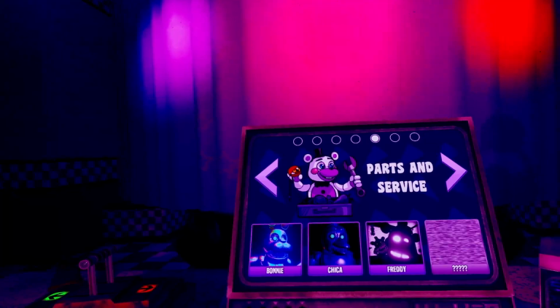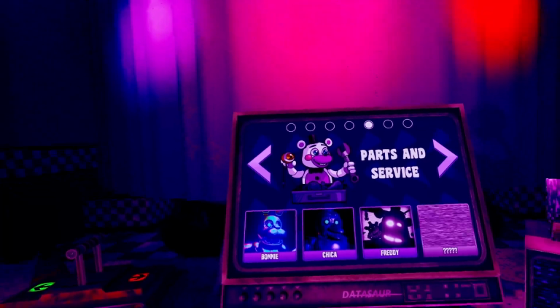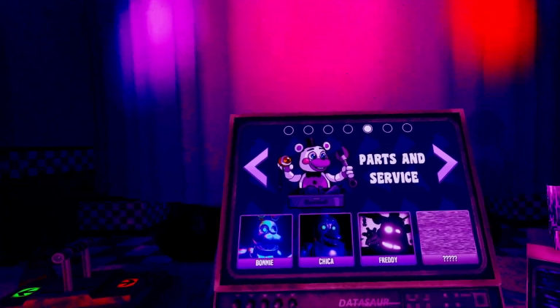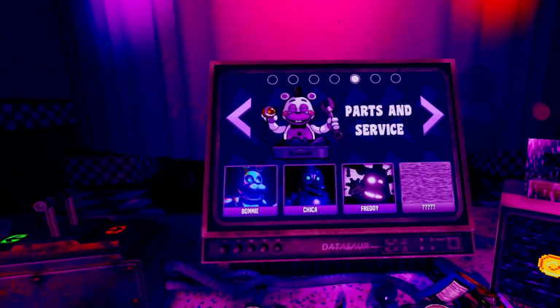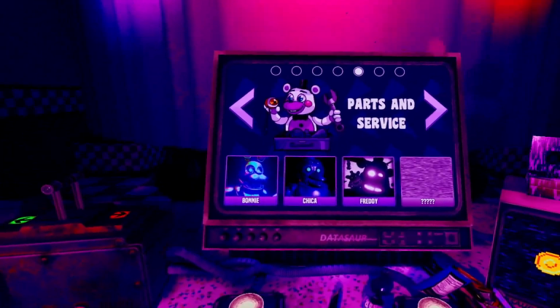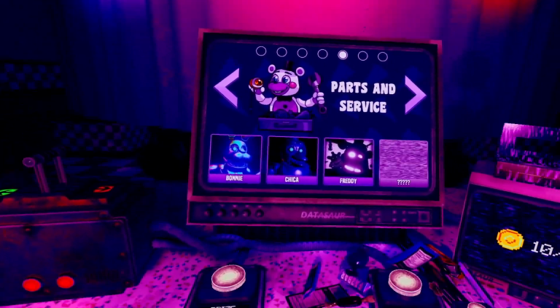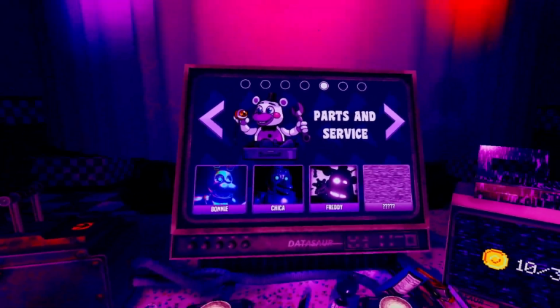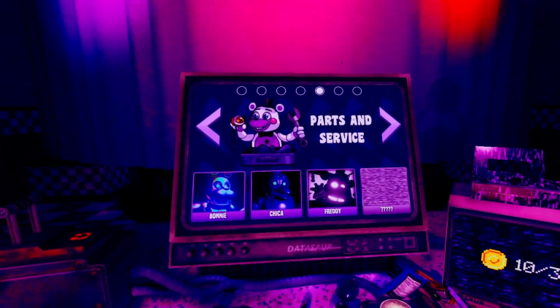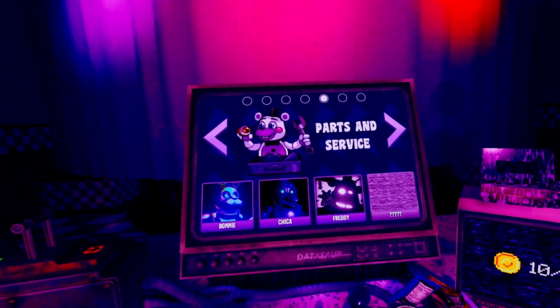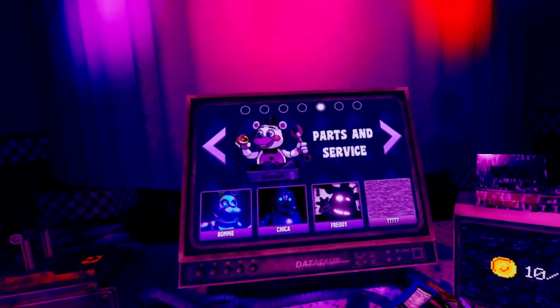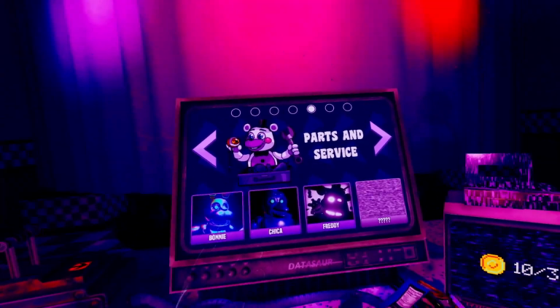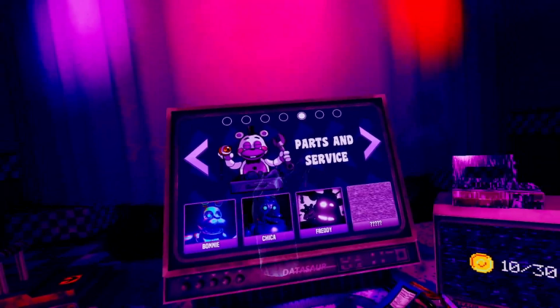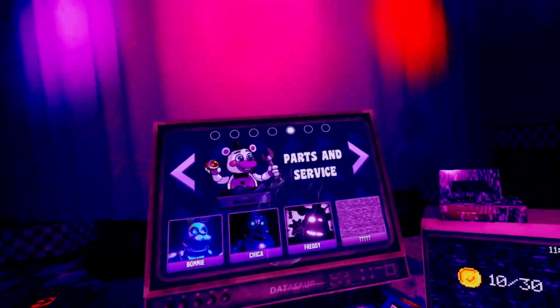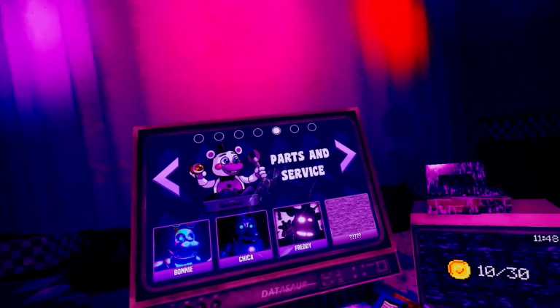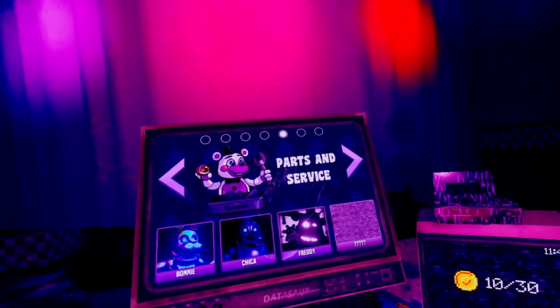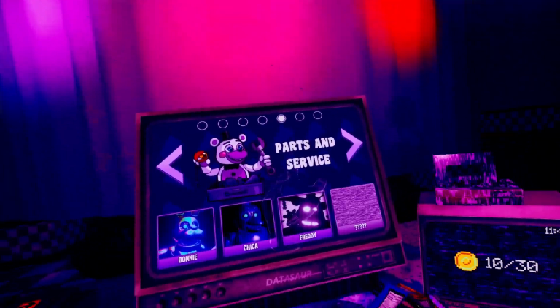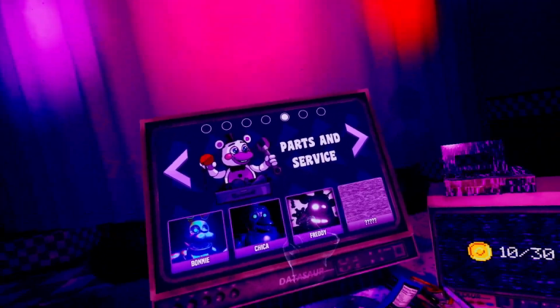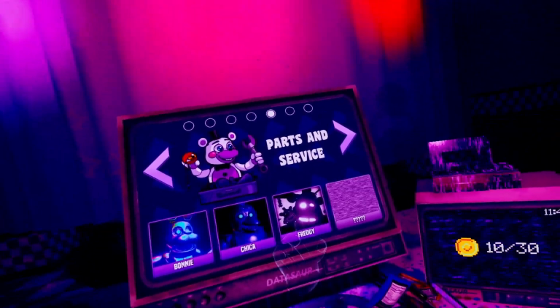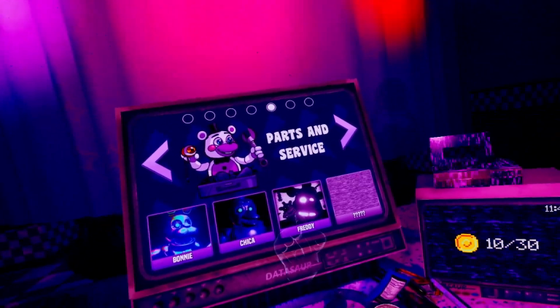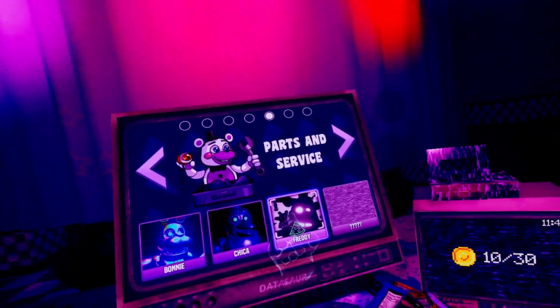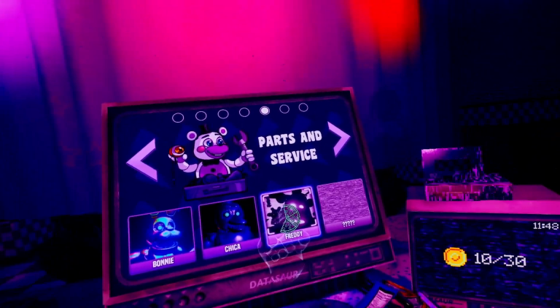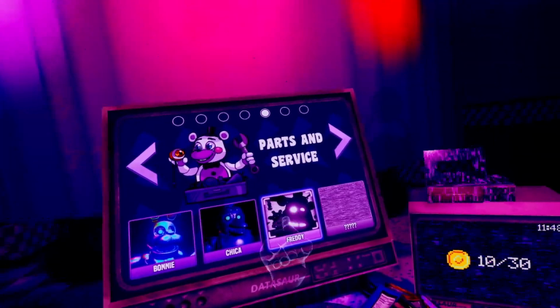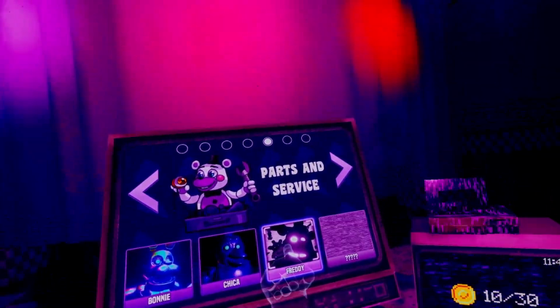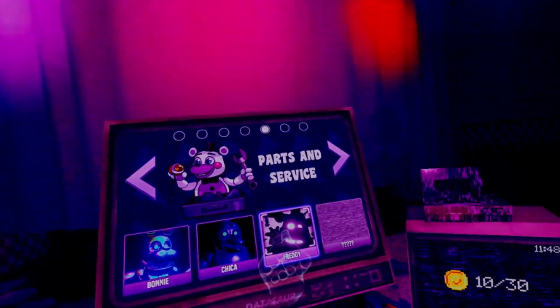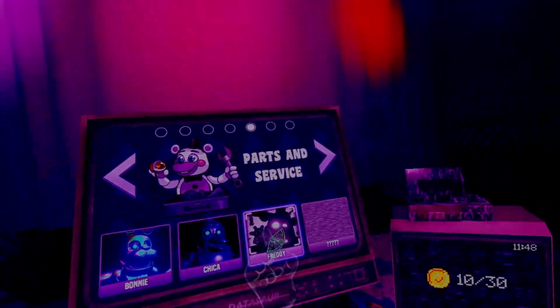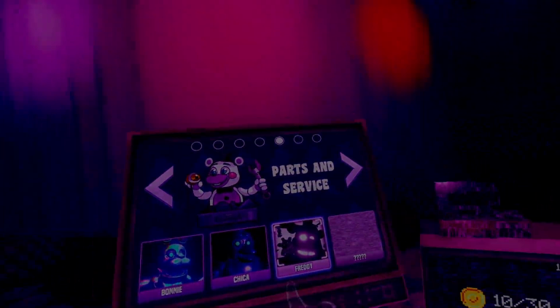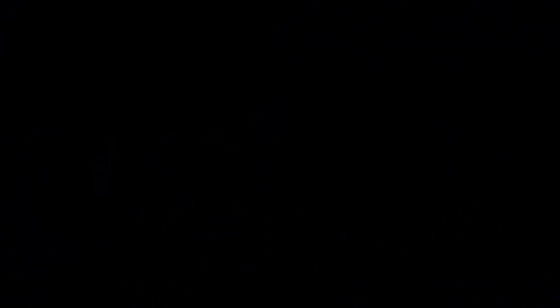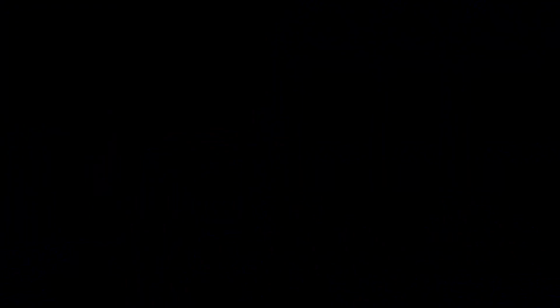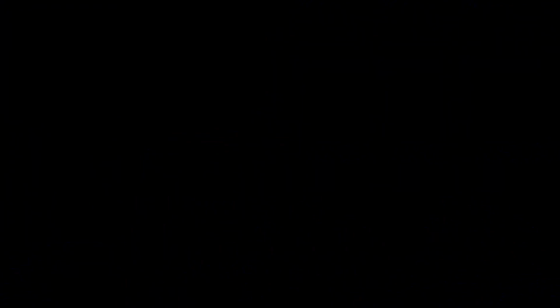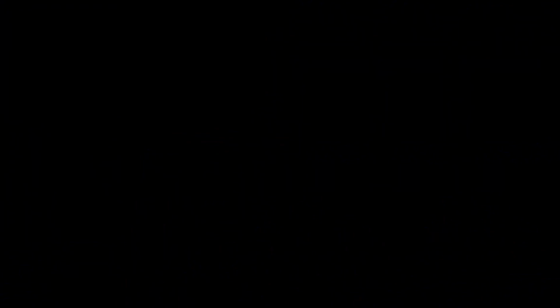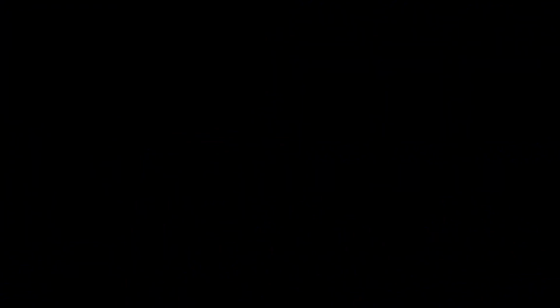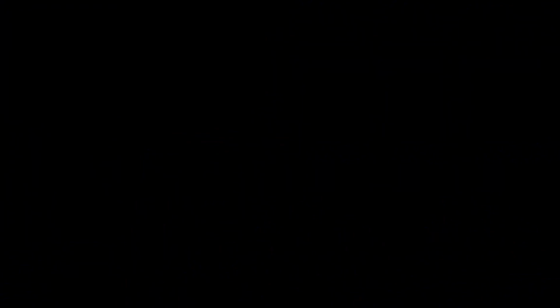Alright guys, welcome back to another video. We're doing the anti-parts and service and today we're doing Freddy Fazbear, bro.